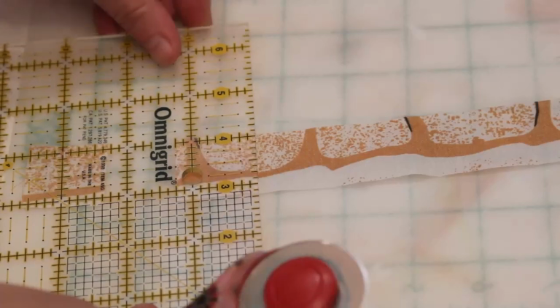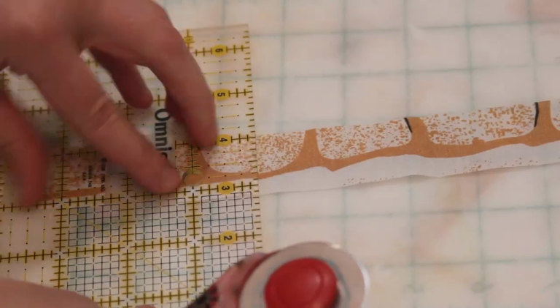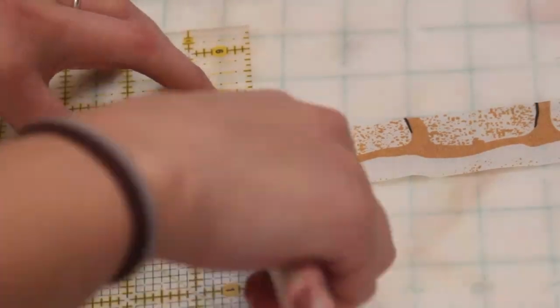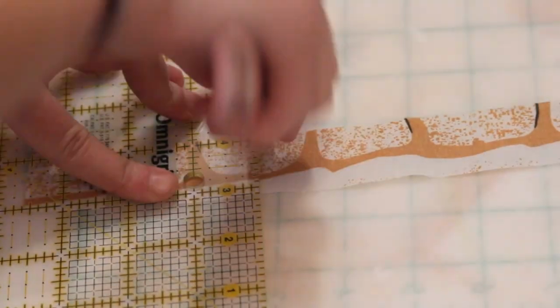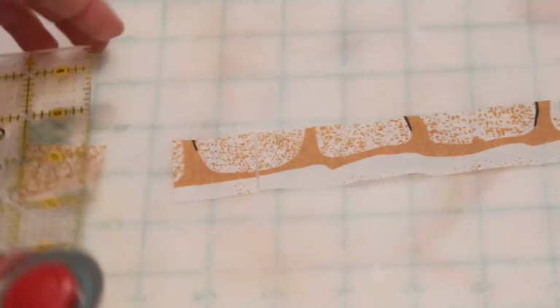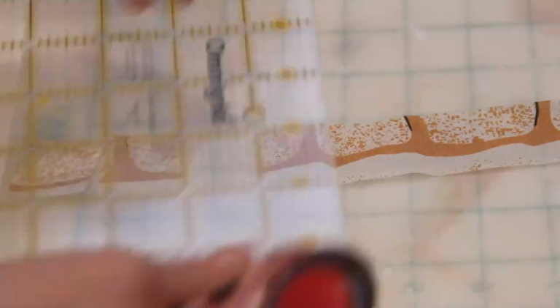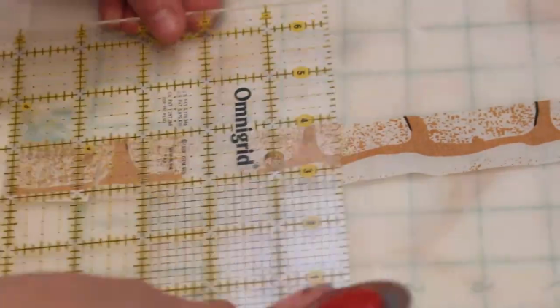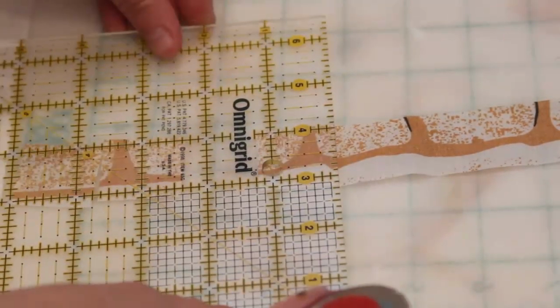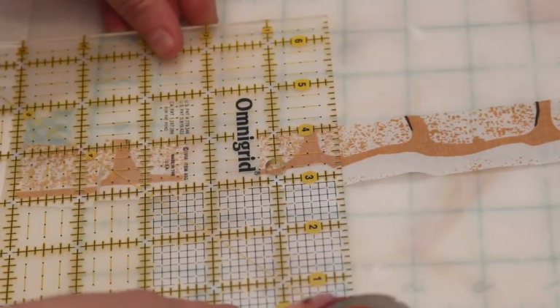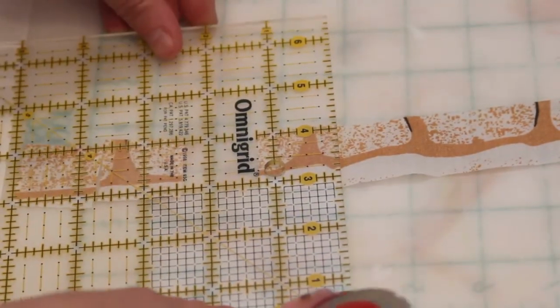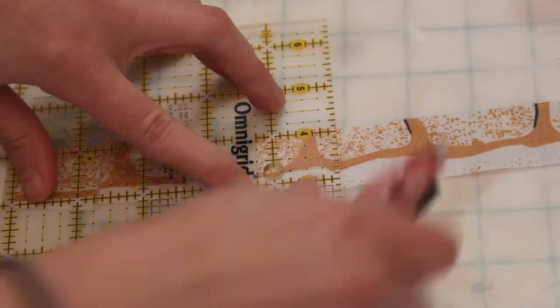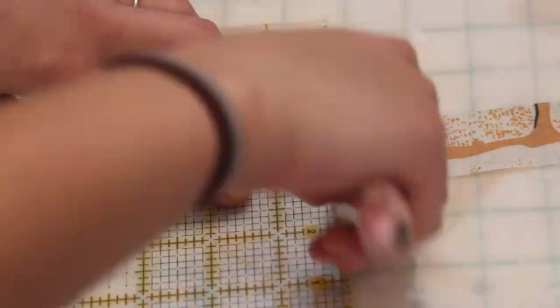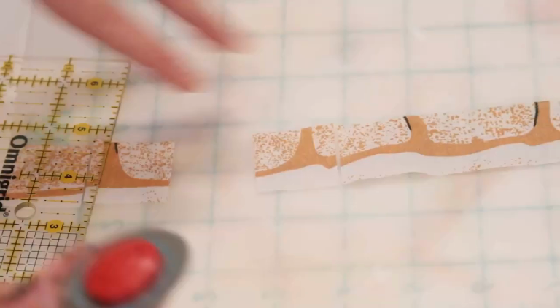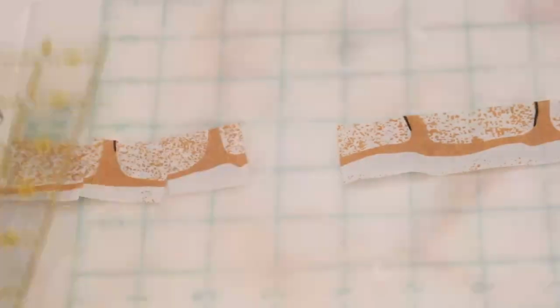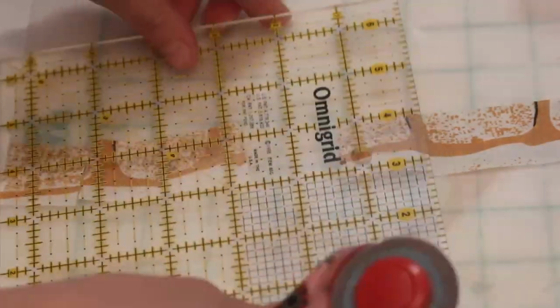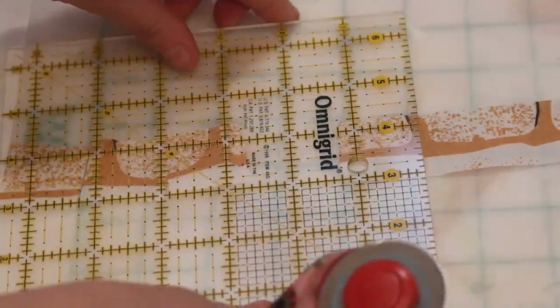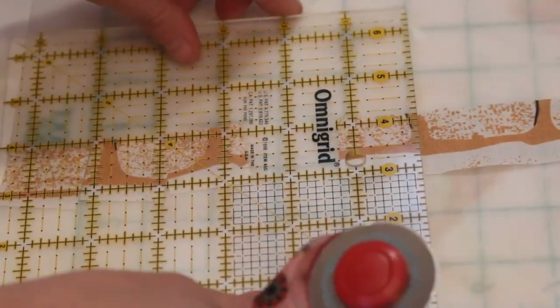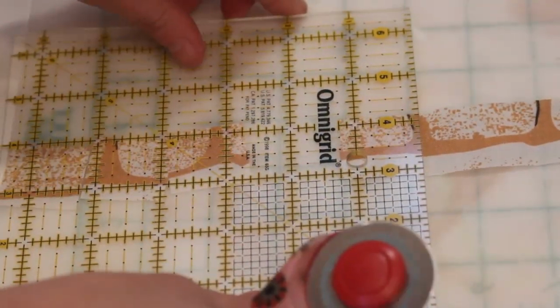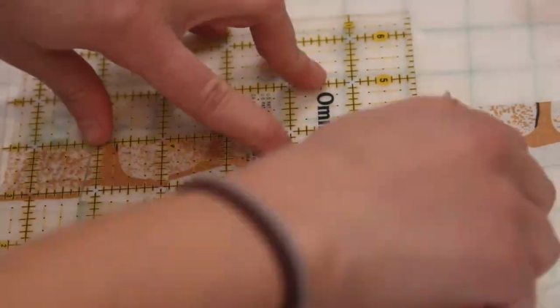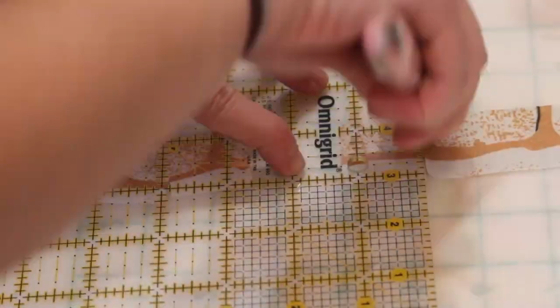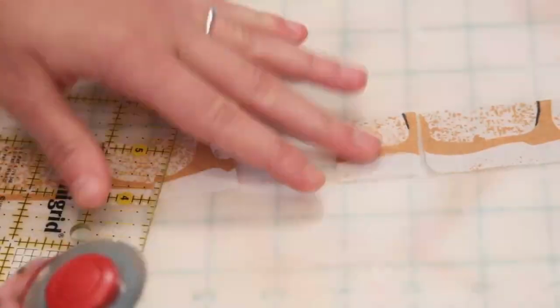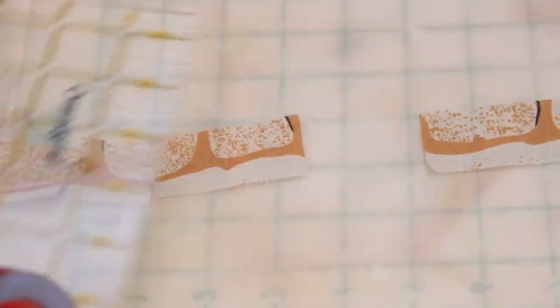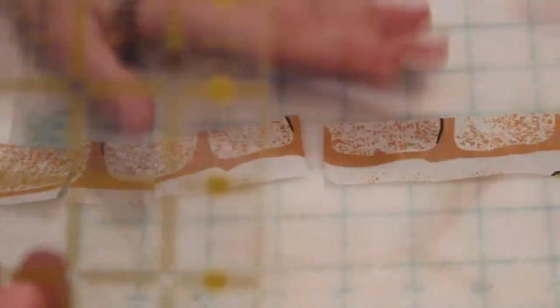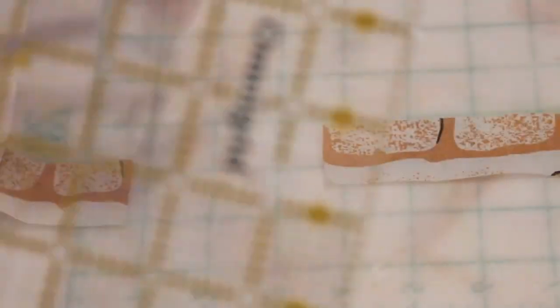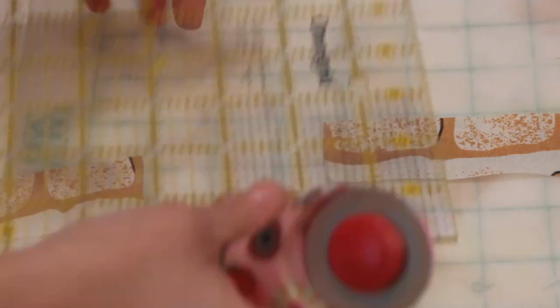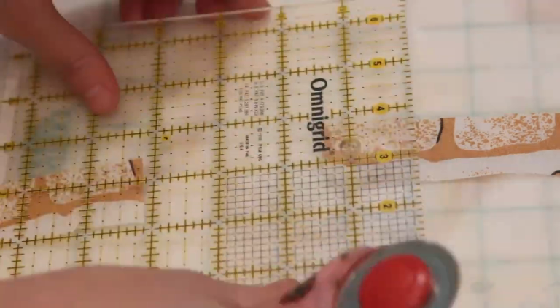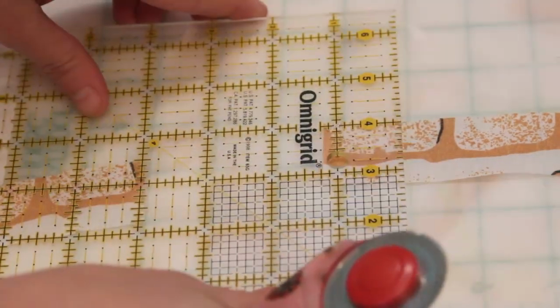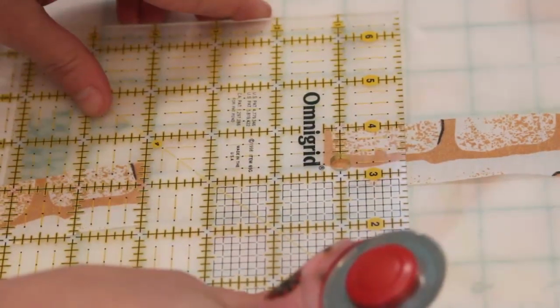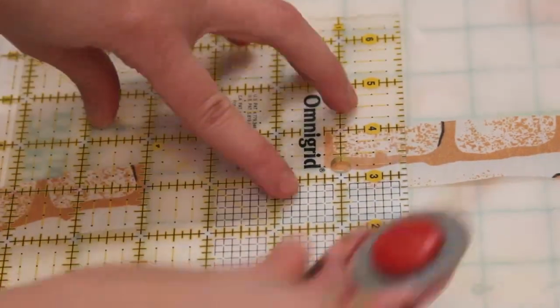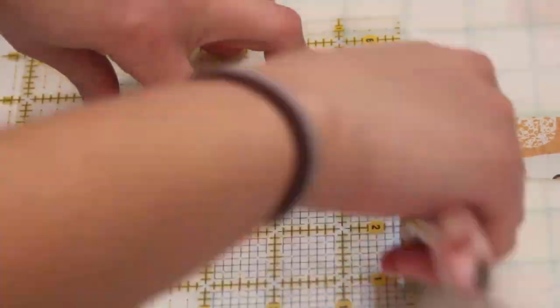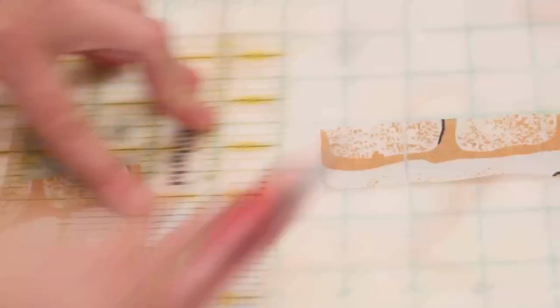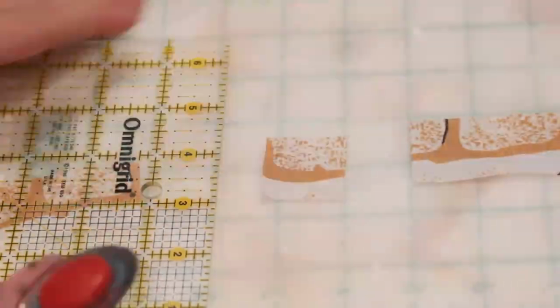If you need several prairie points of the same fabric, you can cut a strip of fabric and then cut it down into squares to make it go faster.